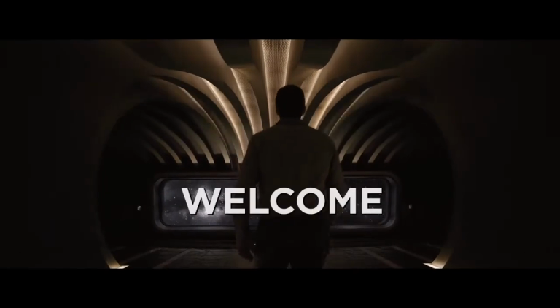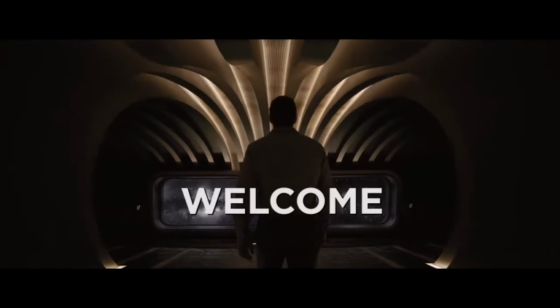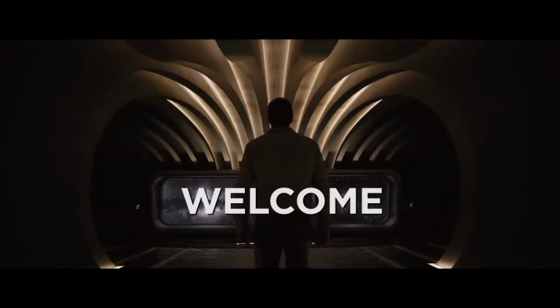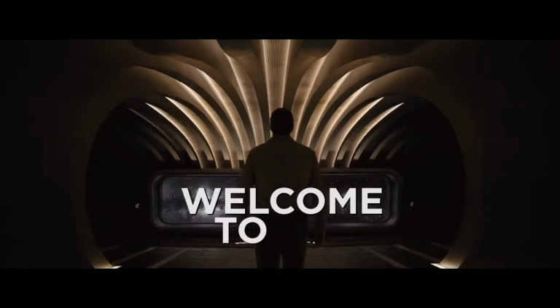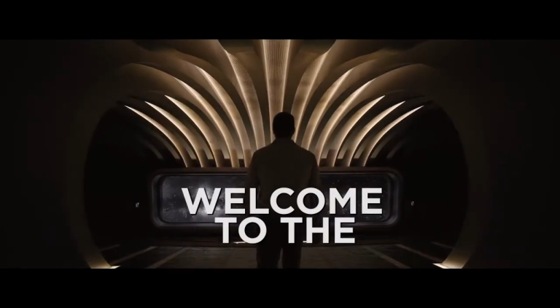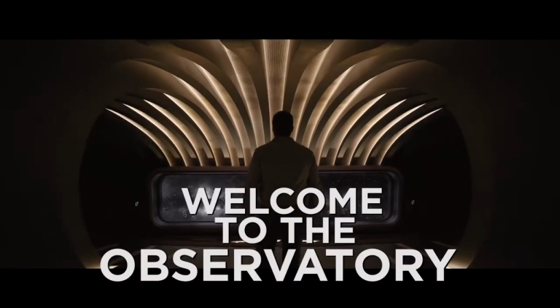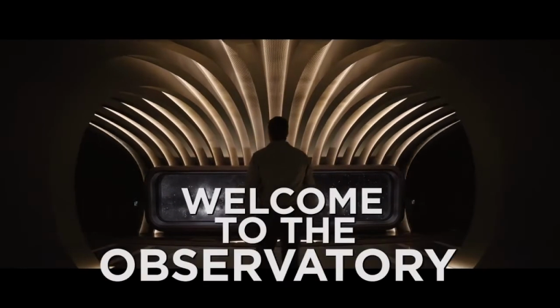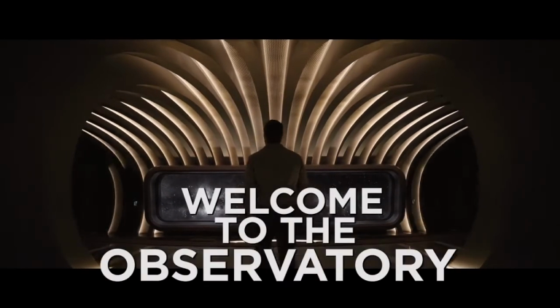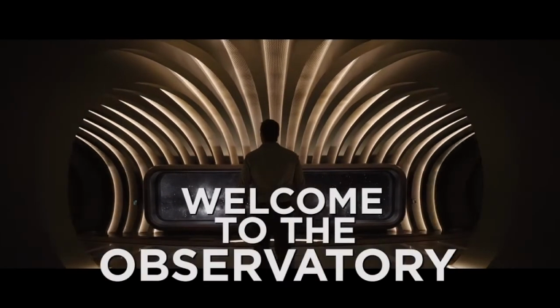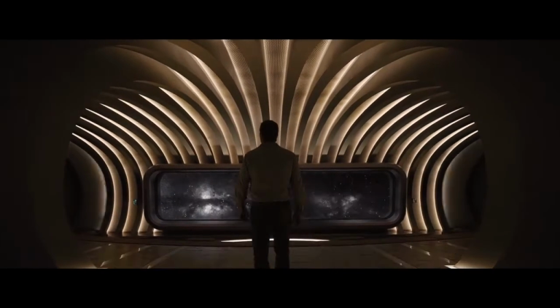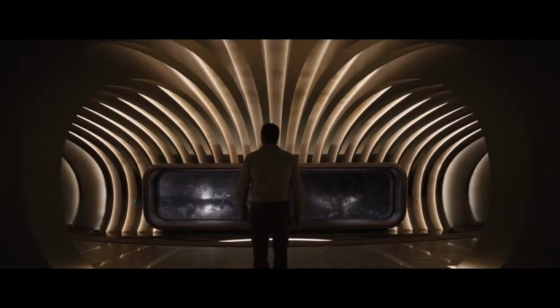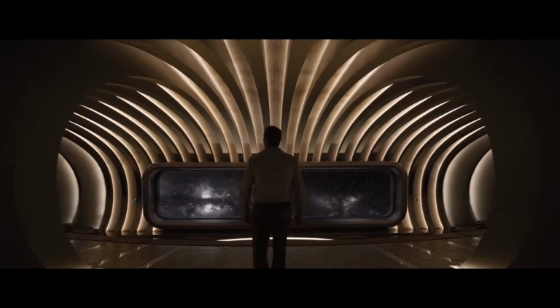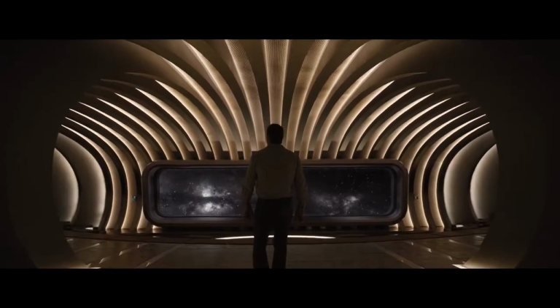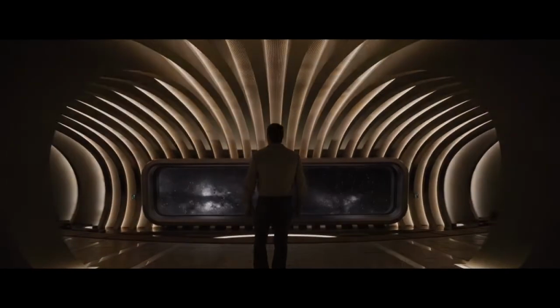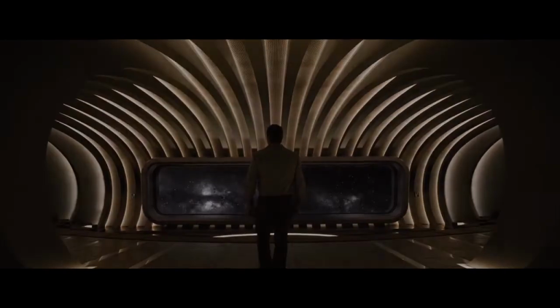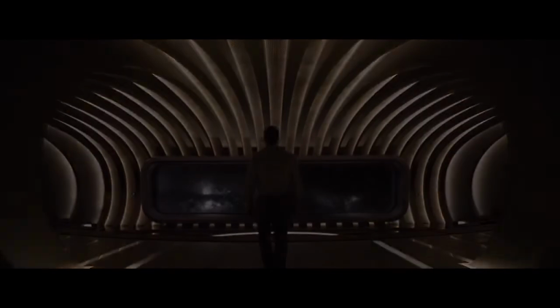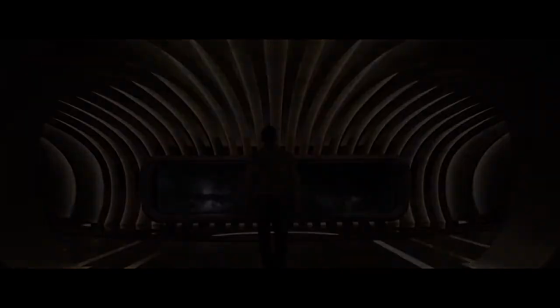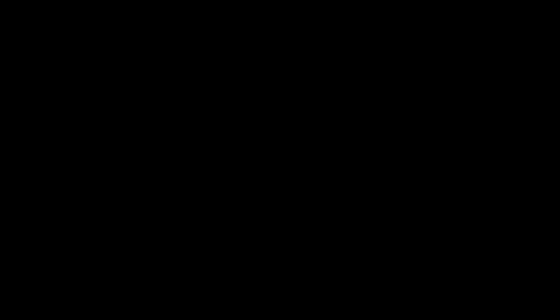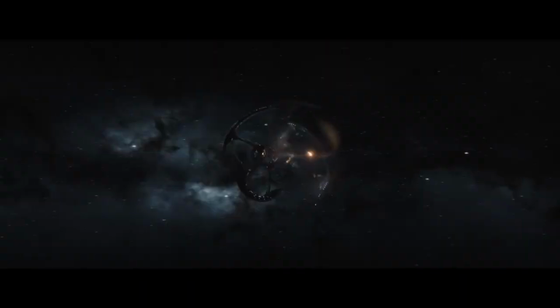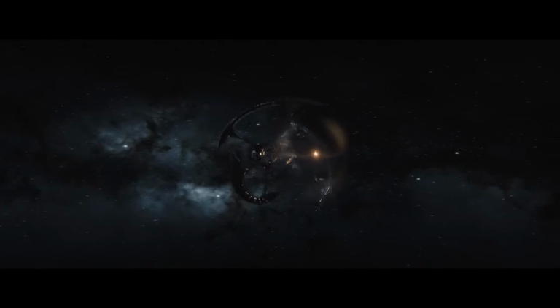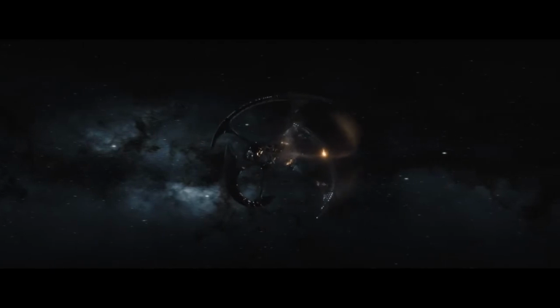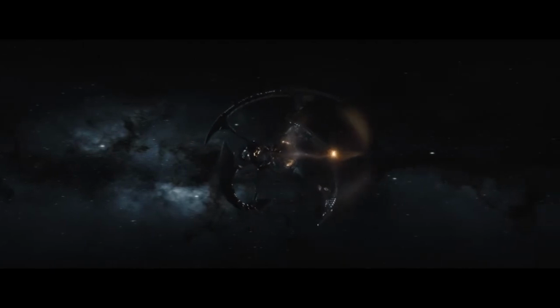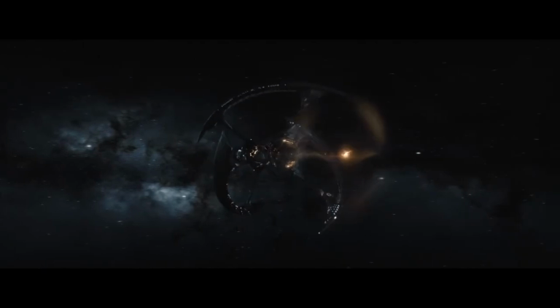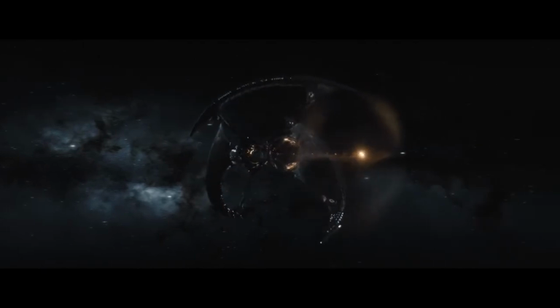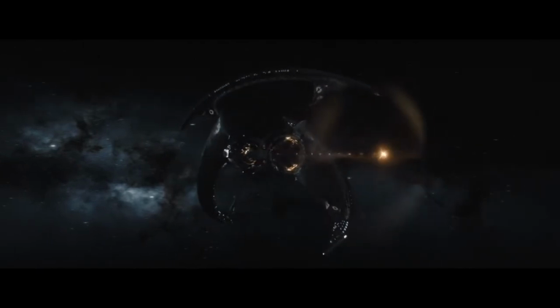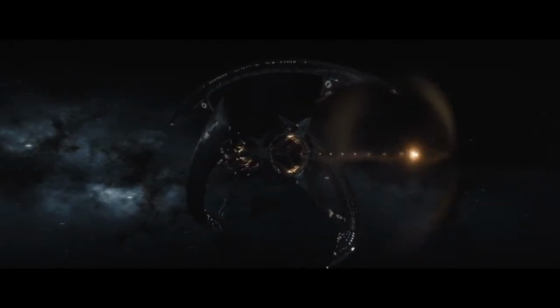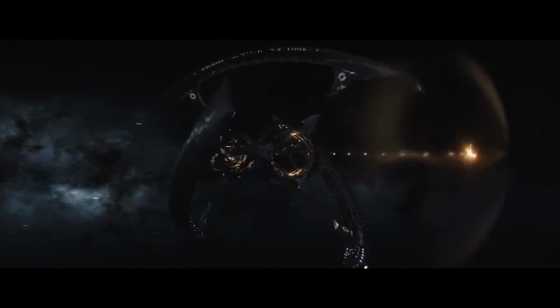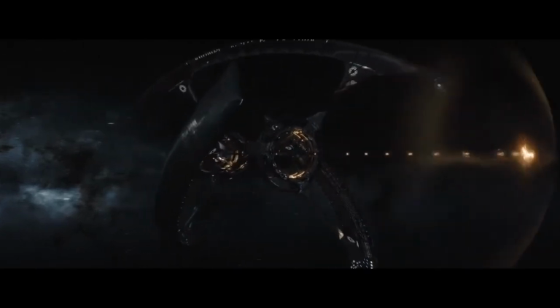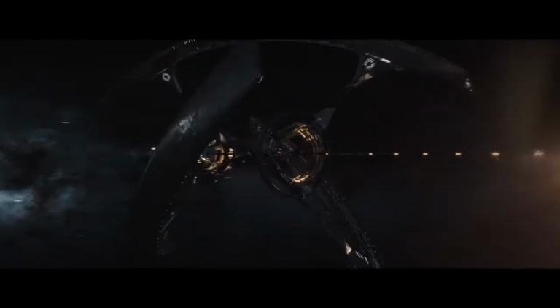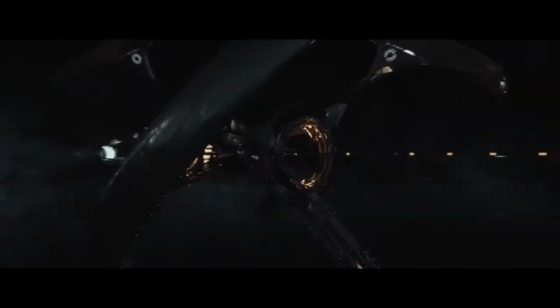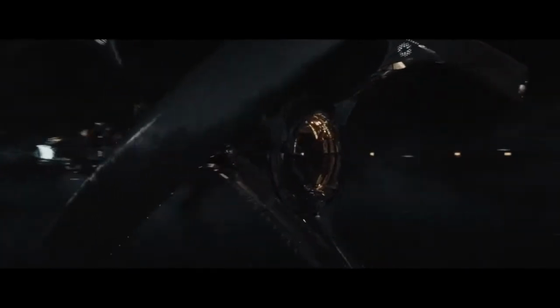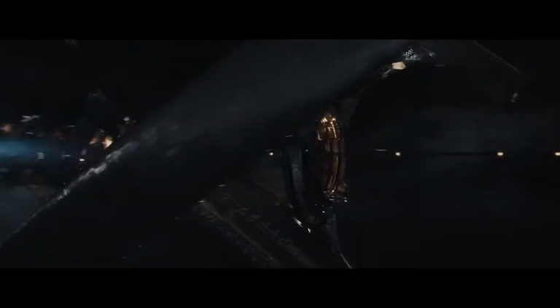Welcome to the observatory. This space is an observation deck. It sits right at the front of the ship.